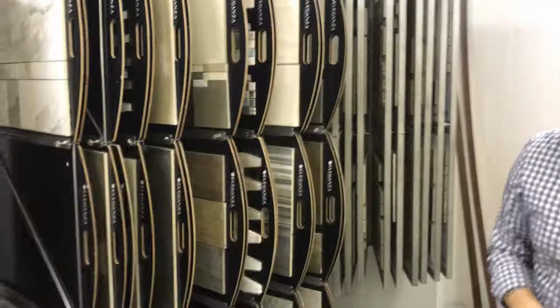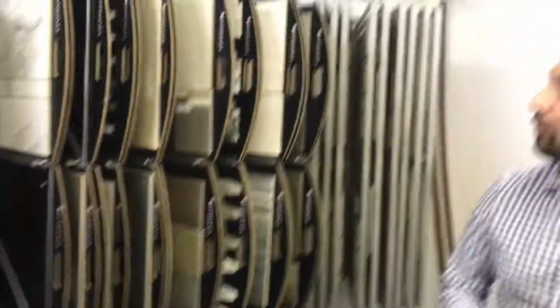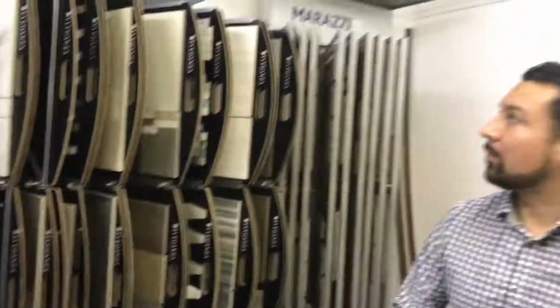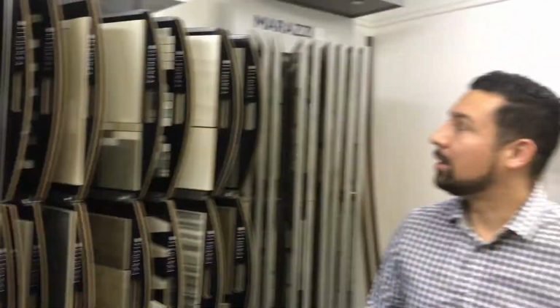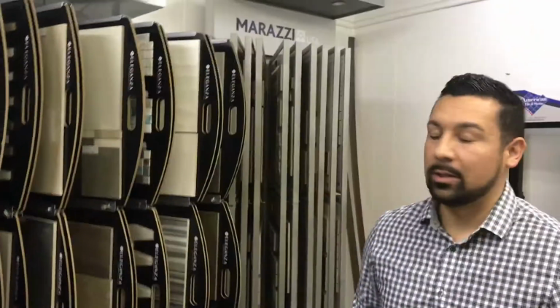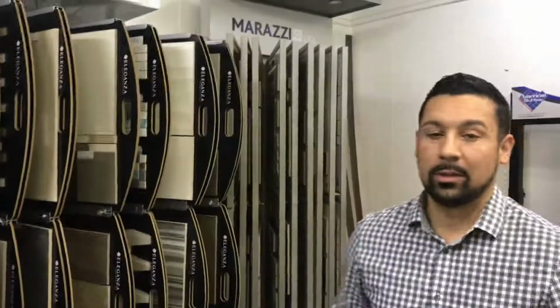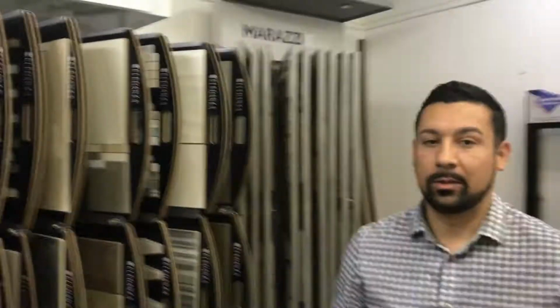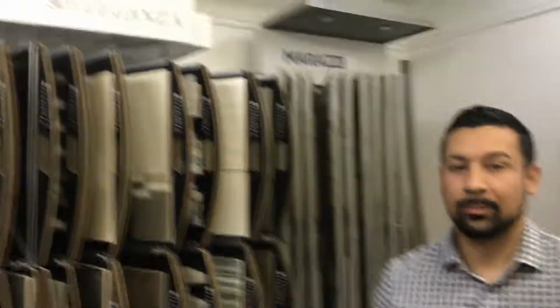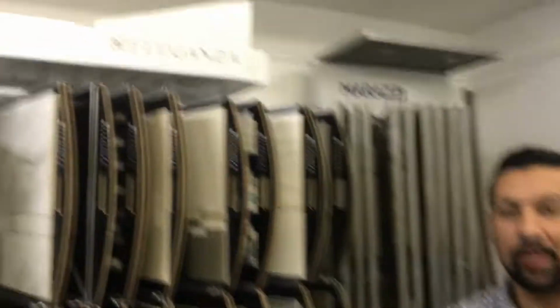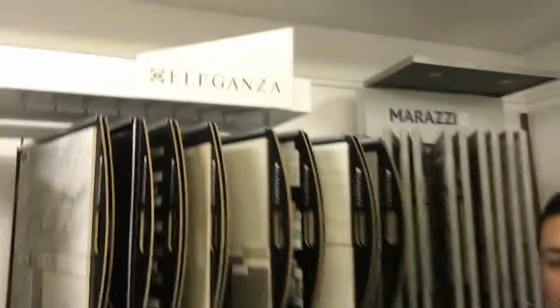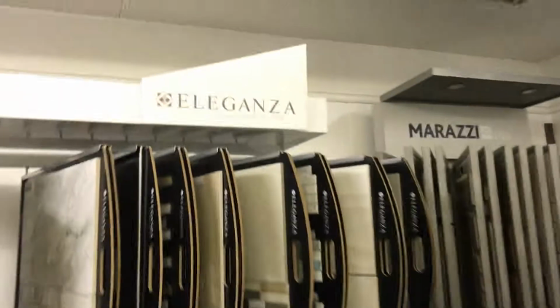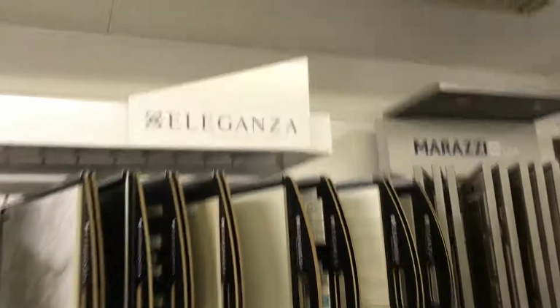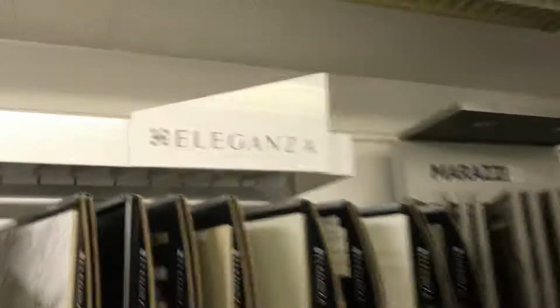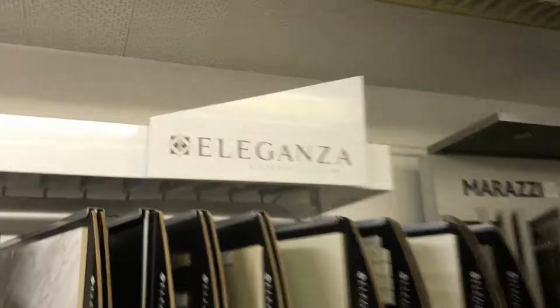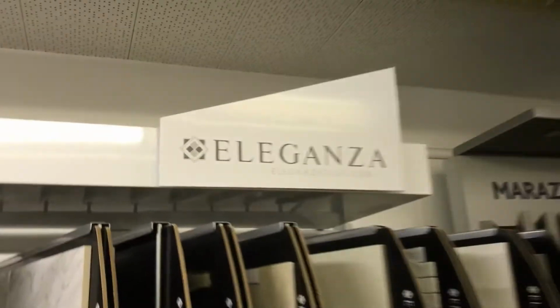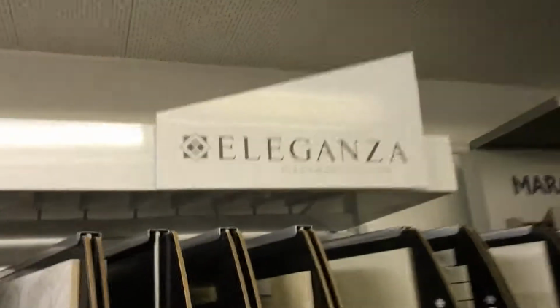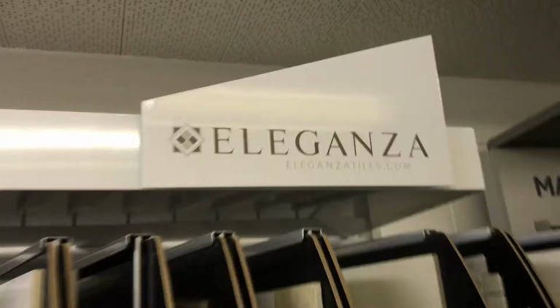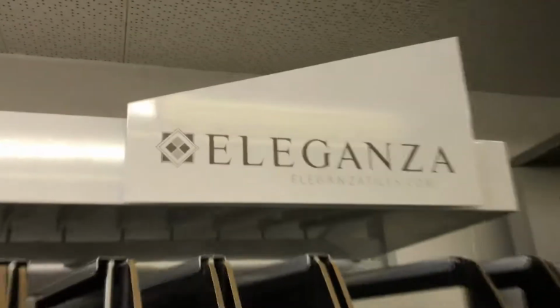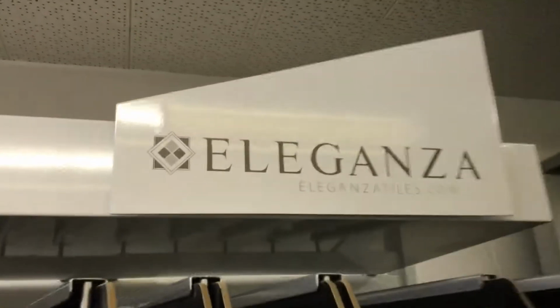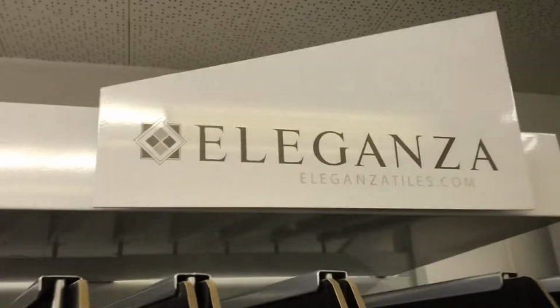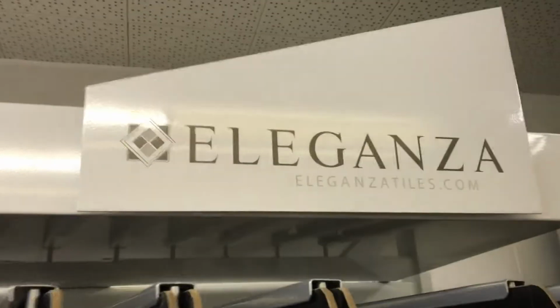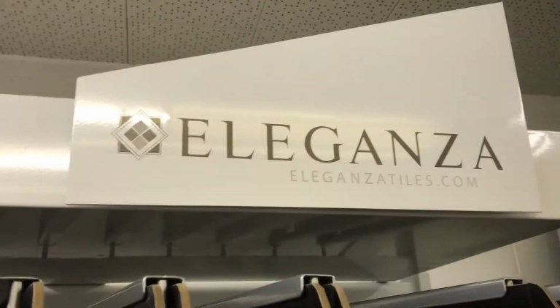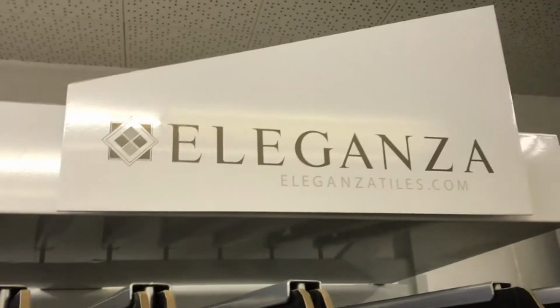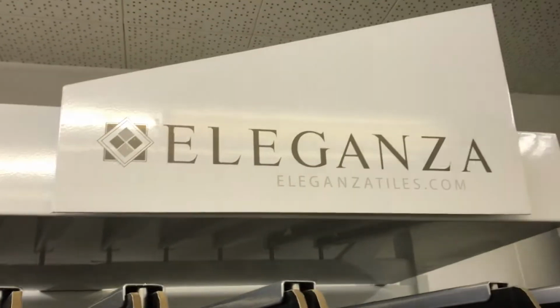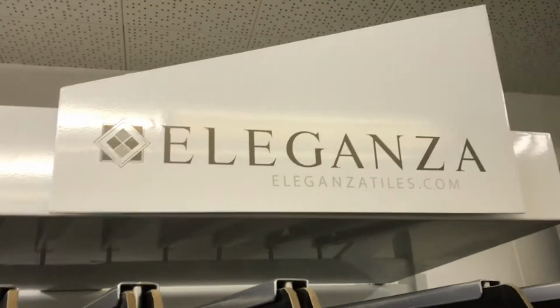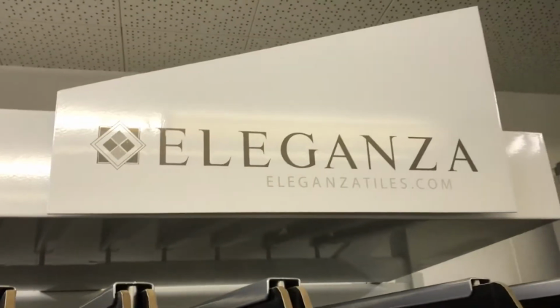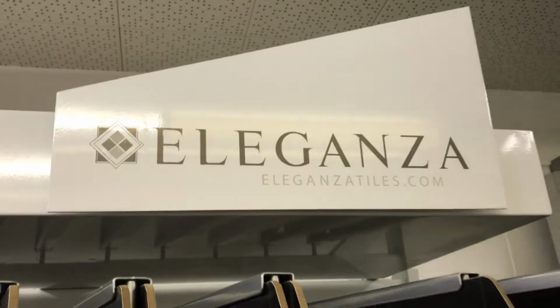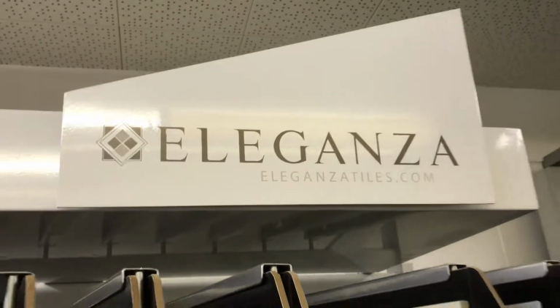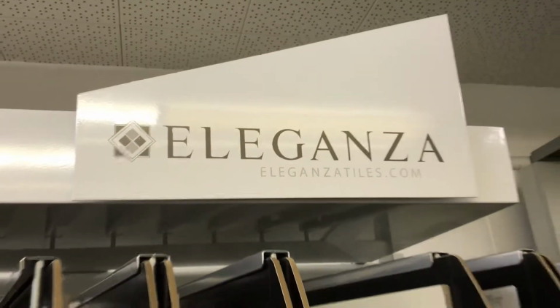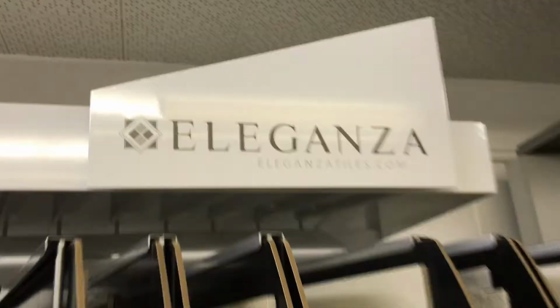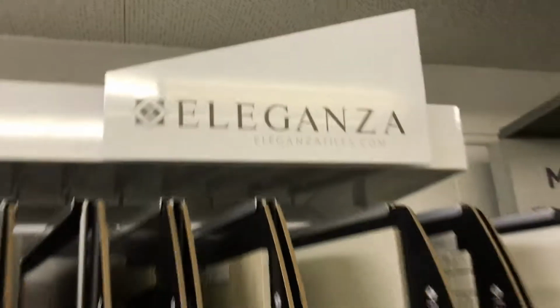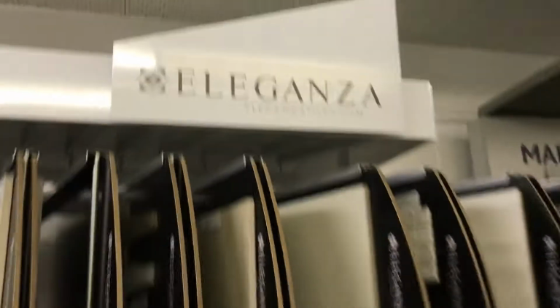I don't know anything about Eleganza, so tell me about Eleganza — where is it made, where does it come from, etc.